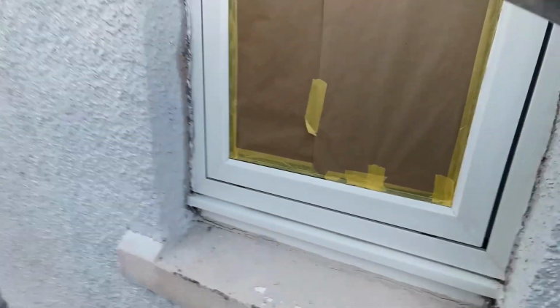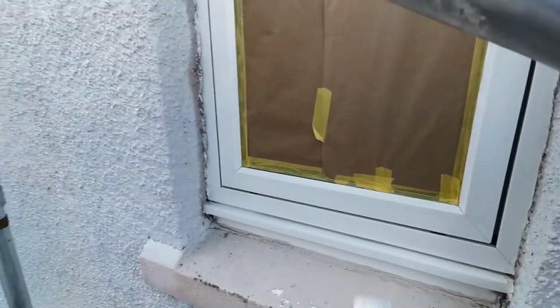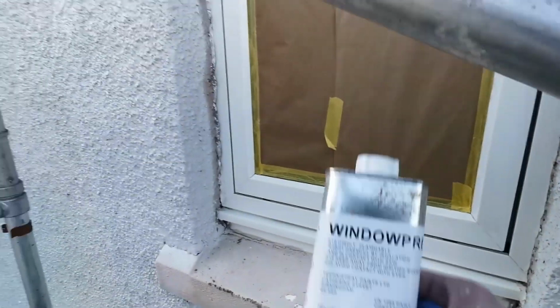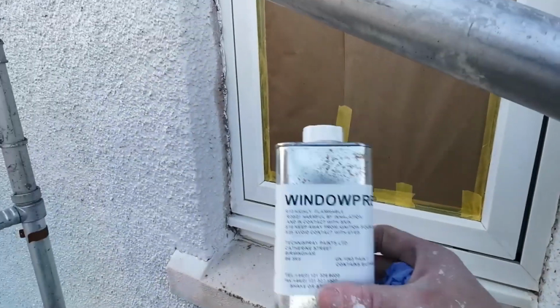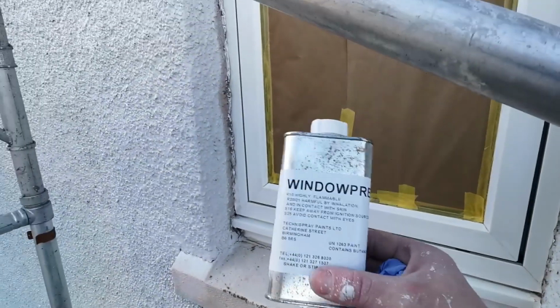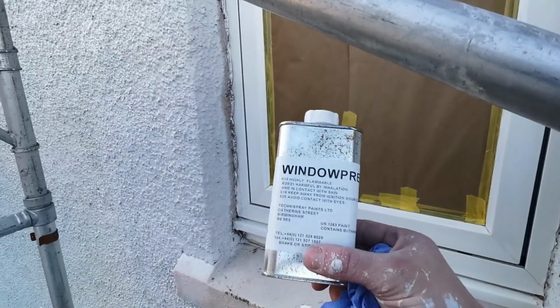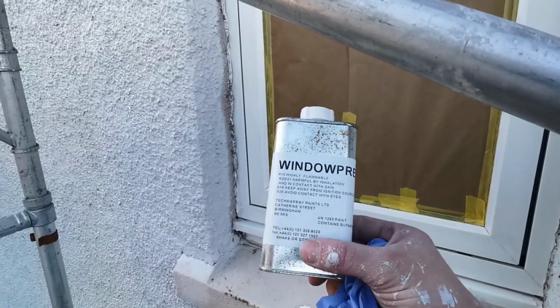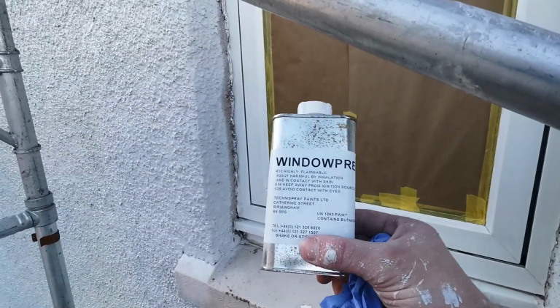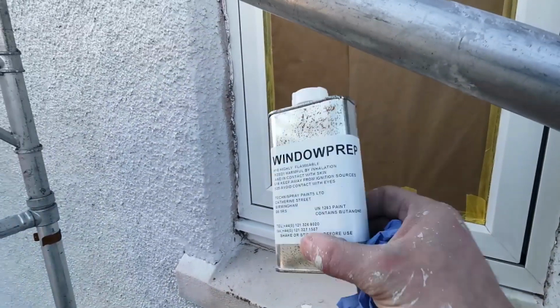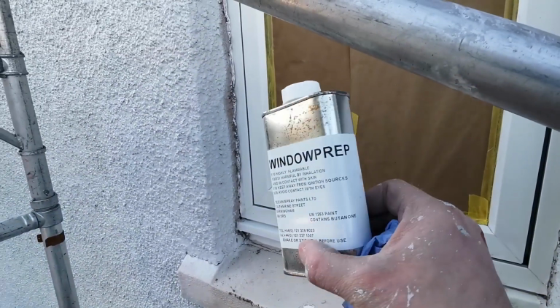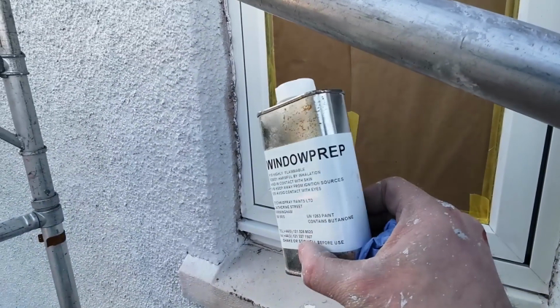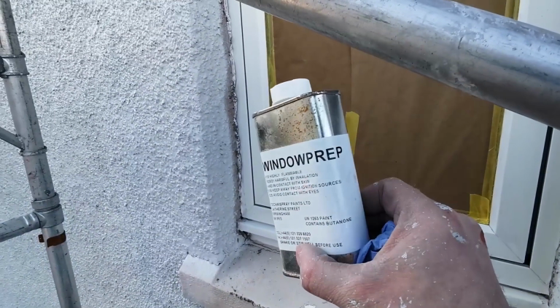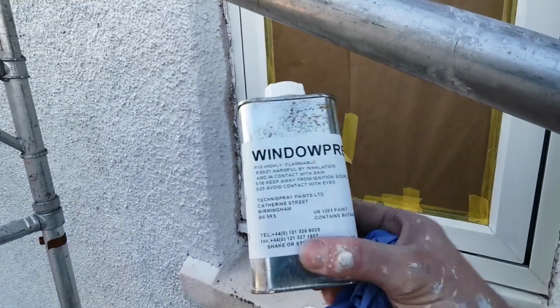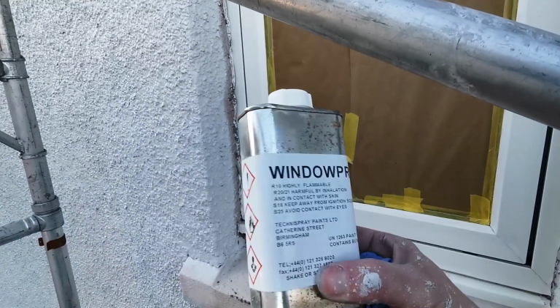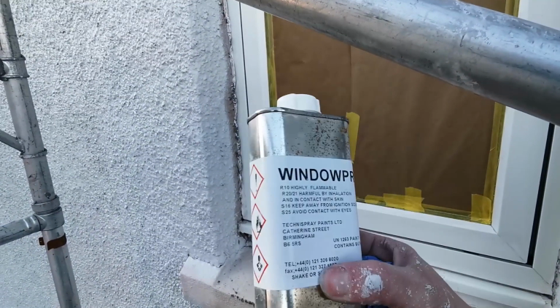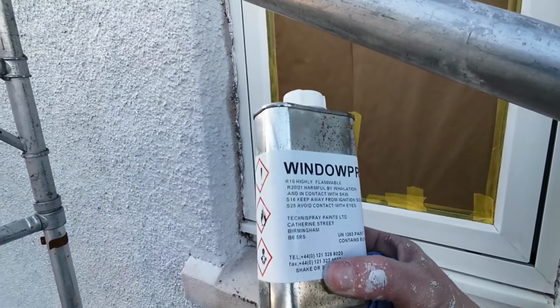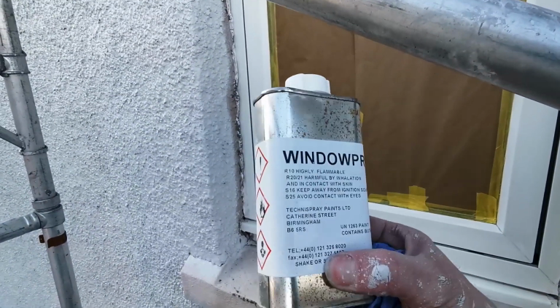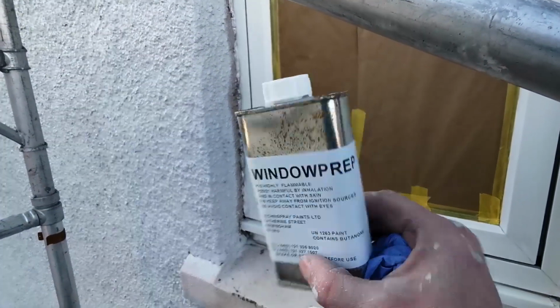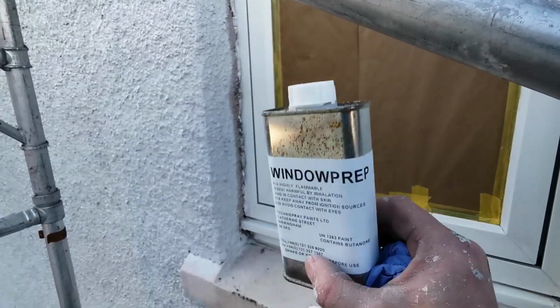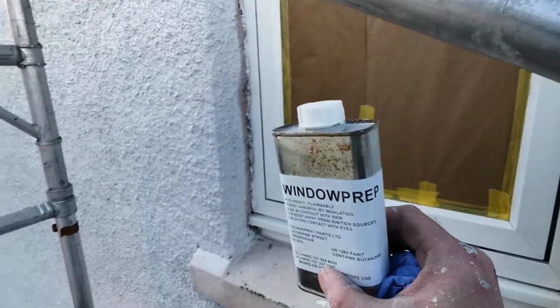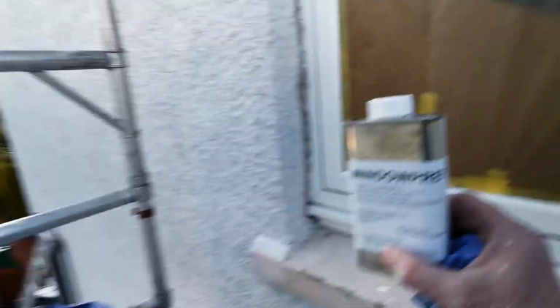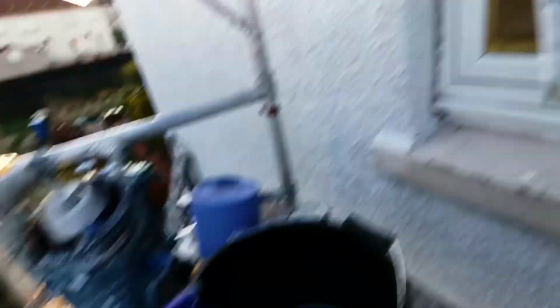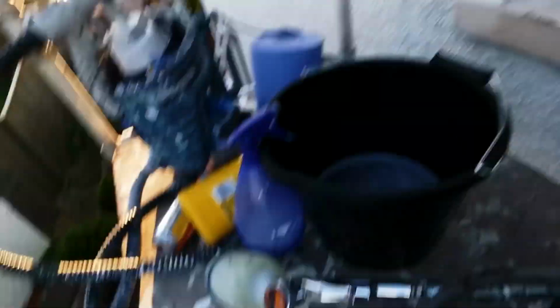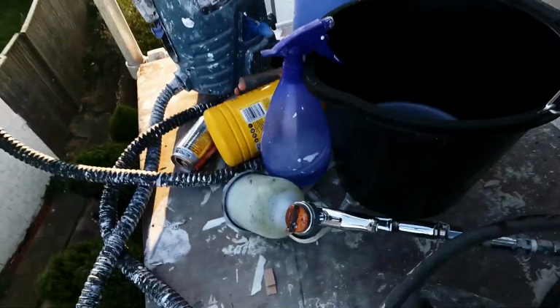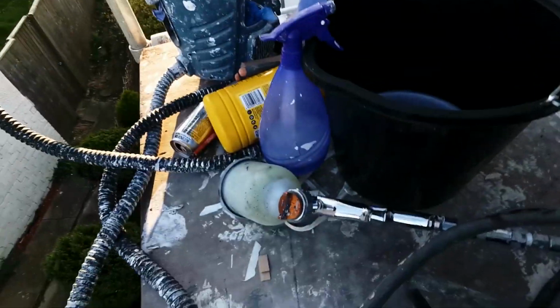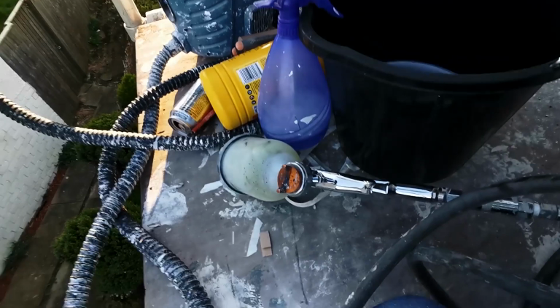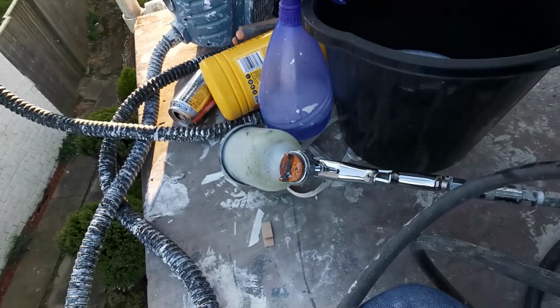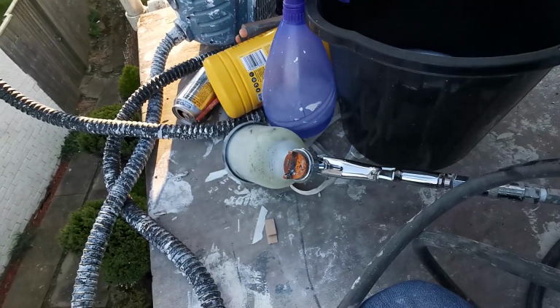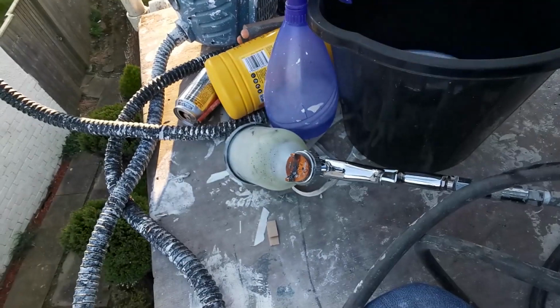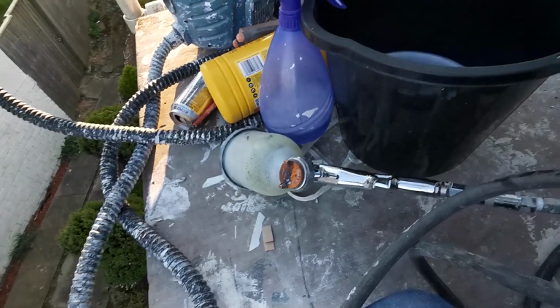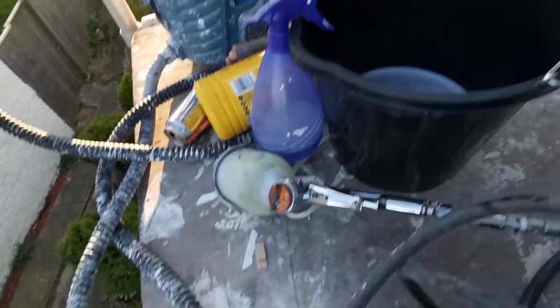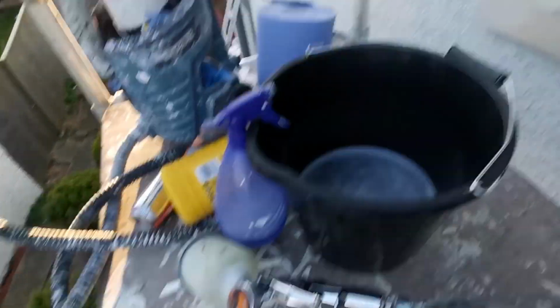Okay, we're doing a final wipe with the window prep before we go on to spray.